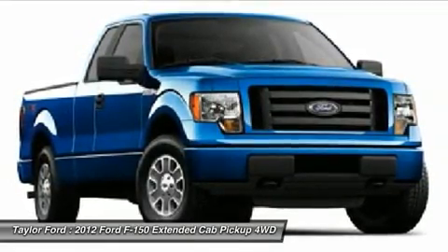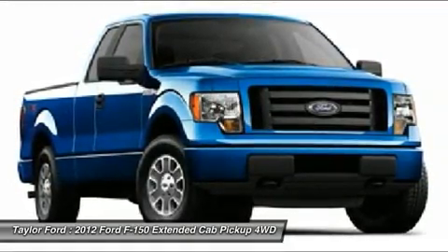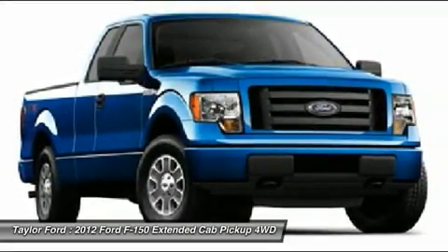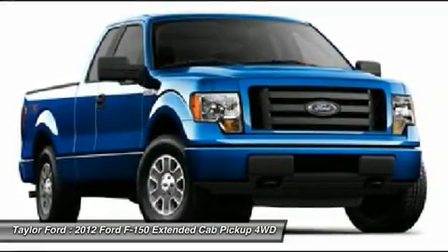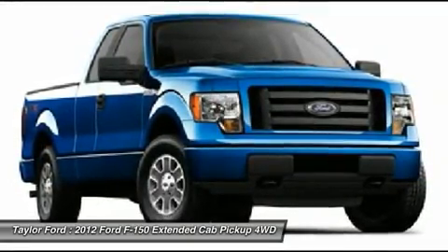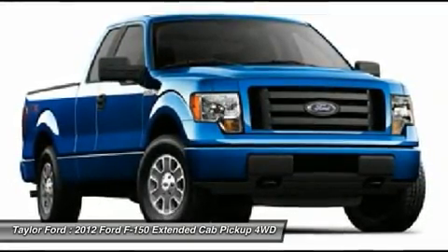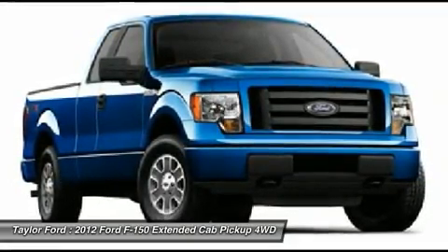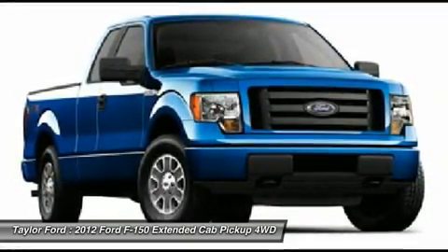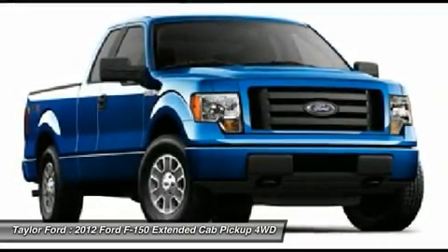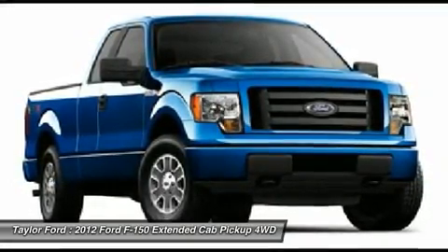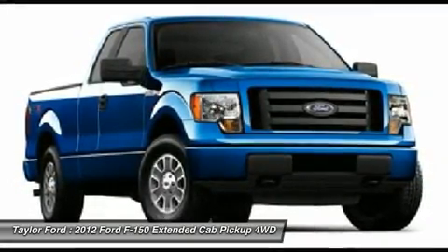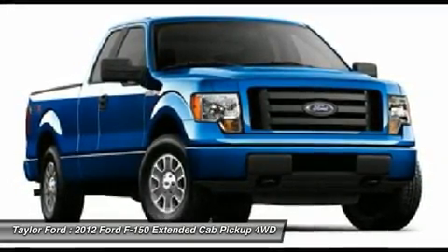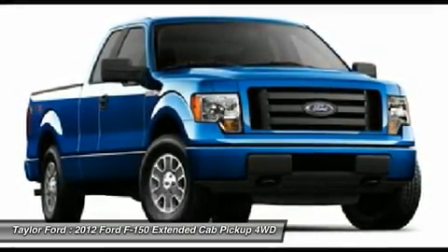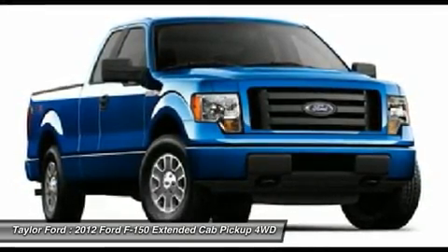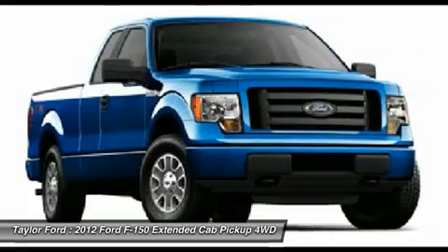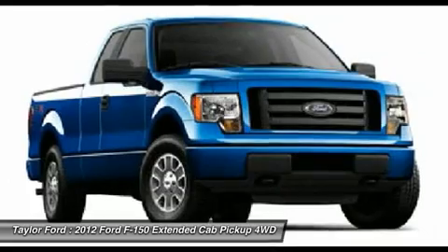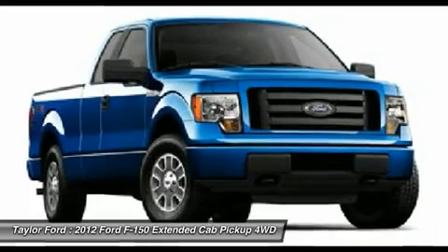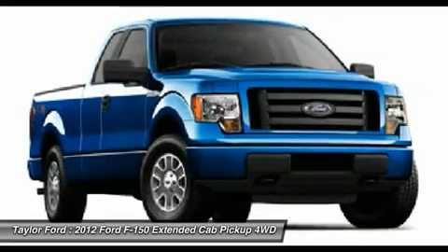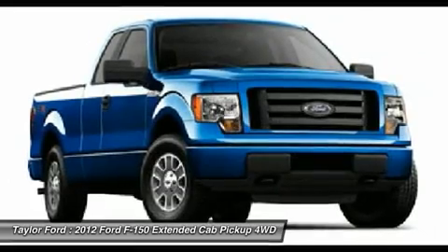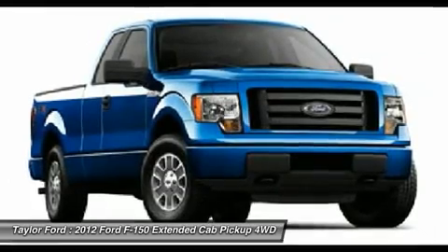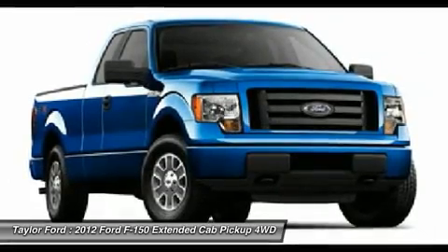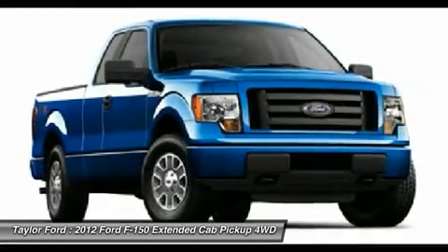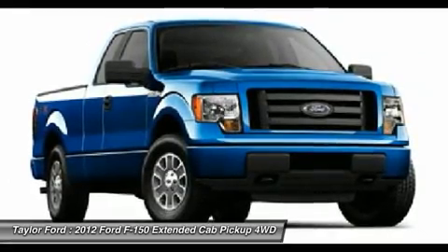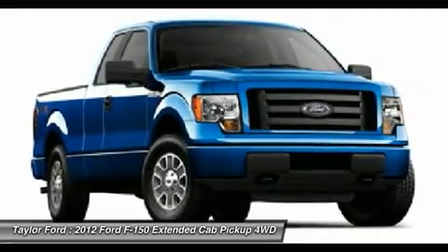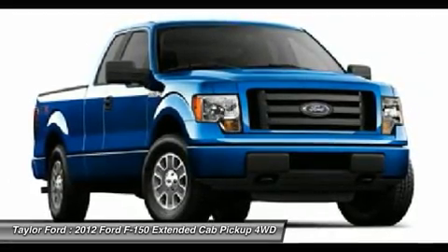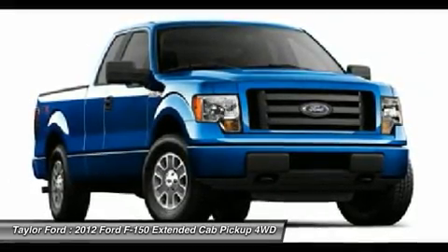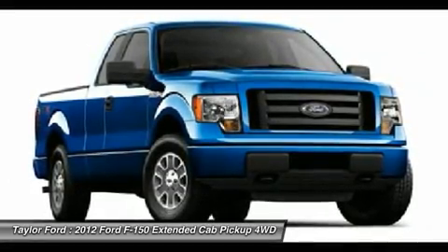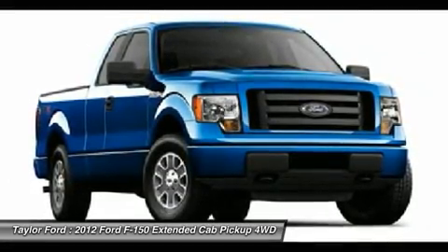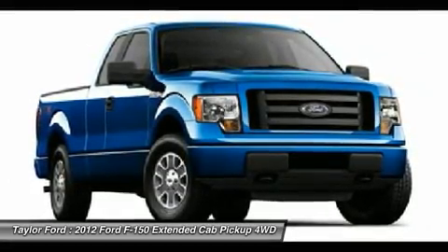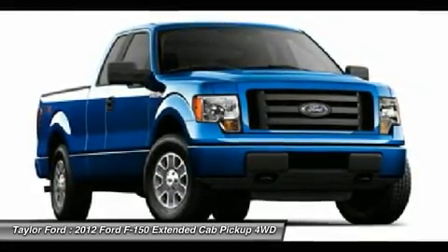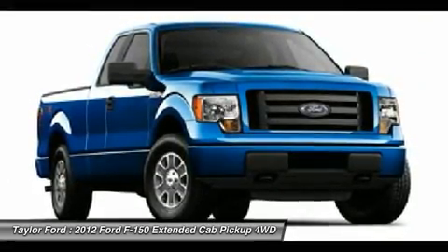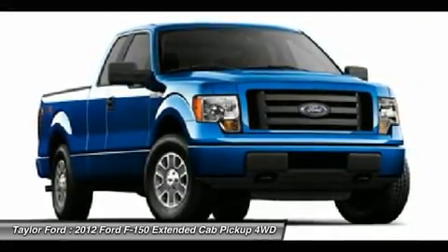Keyless entry, 6-speed automatic transmission, 4-wheel drive, and aluminum wheels.